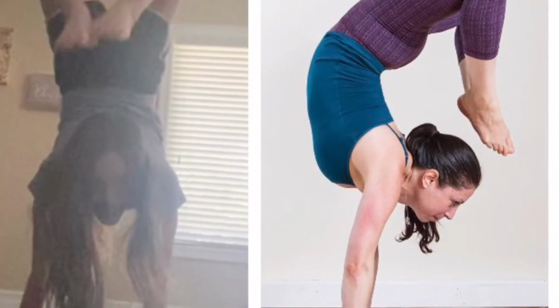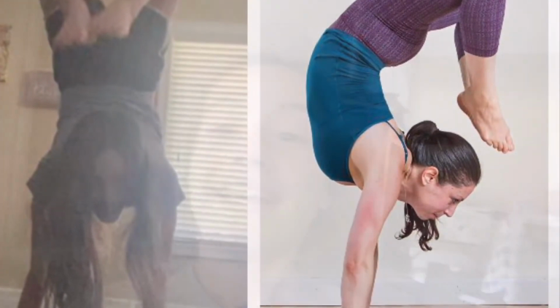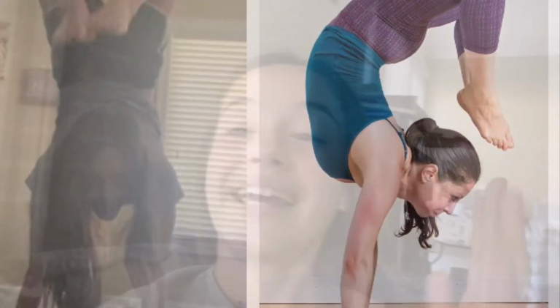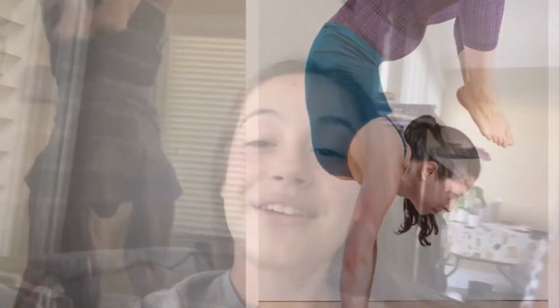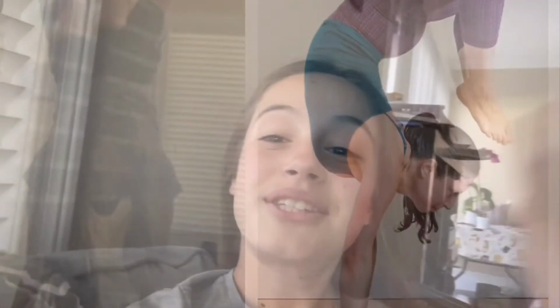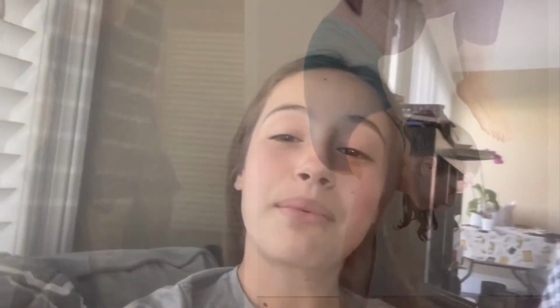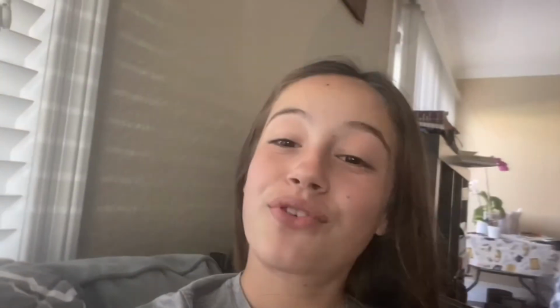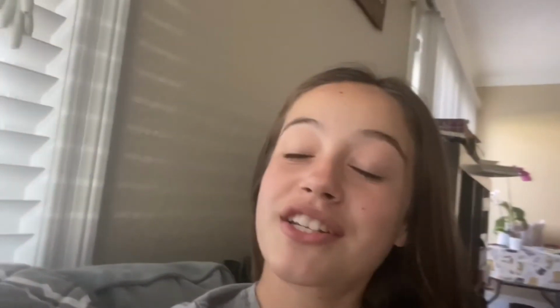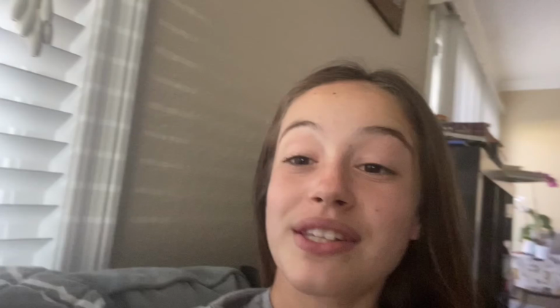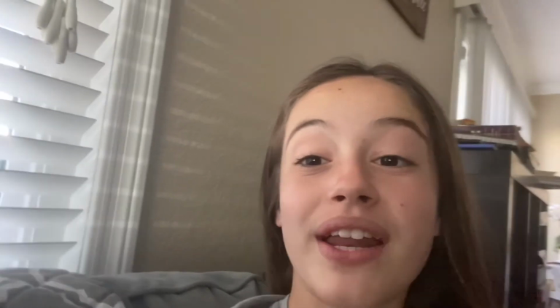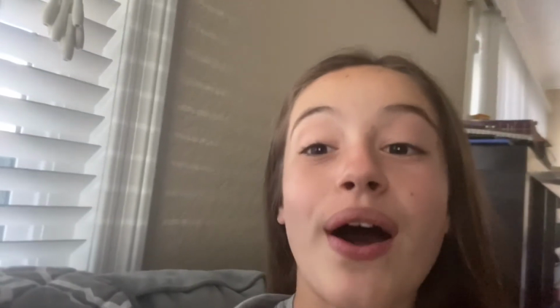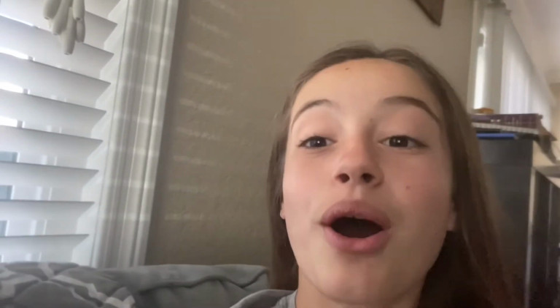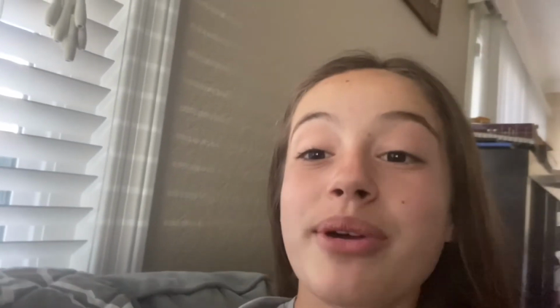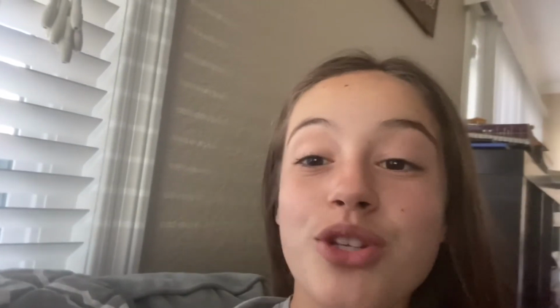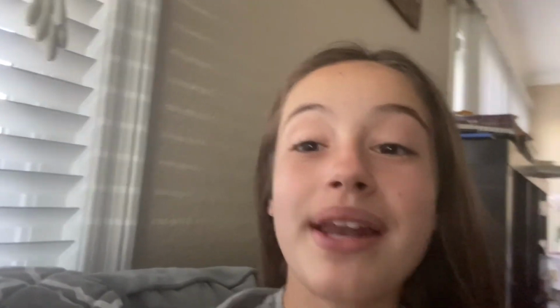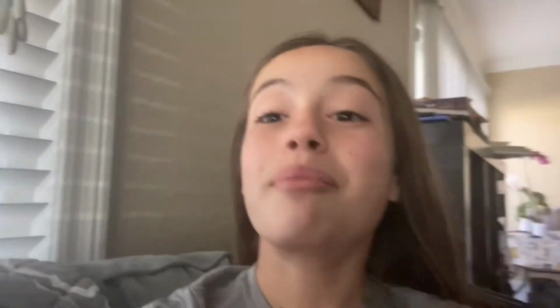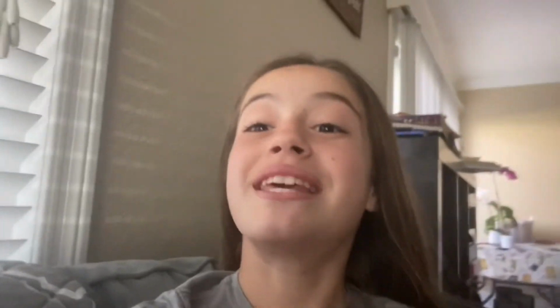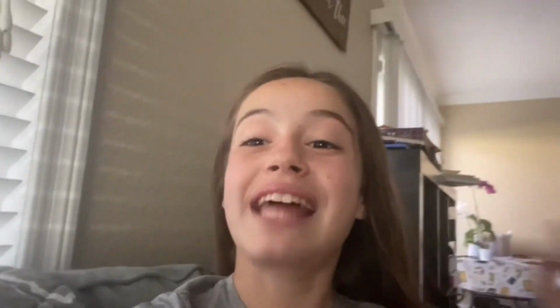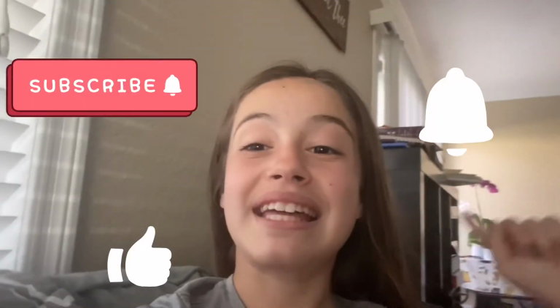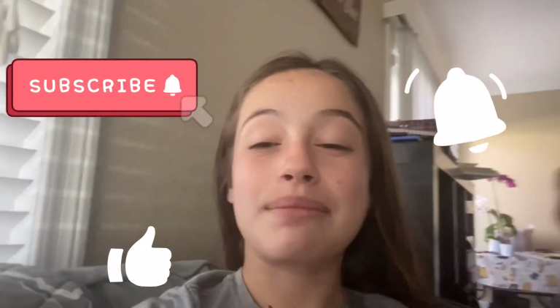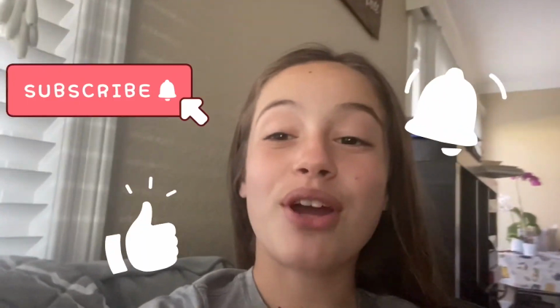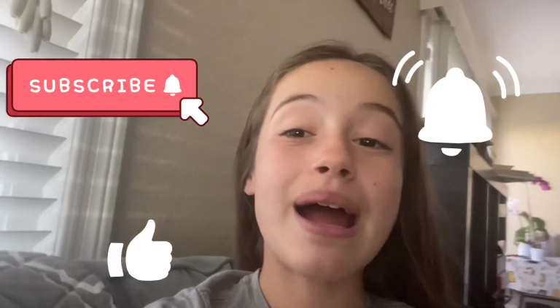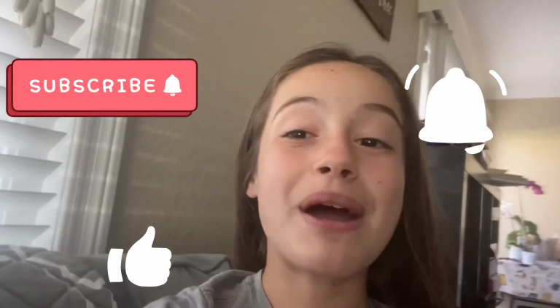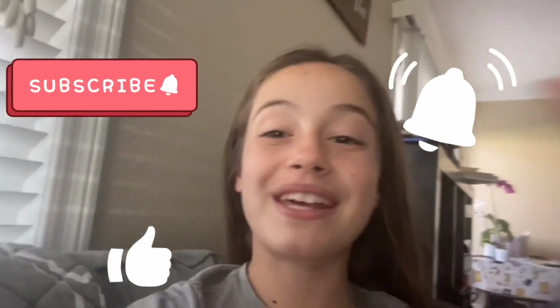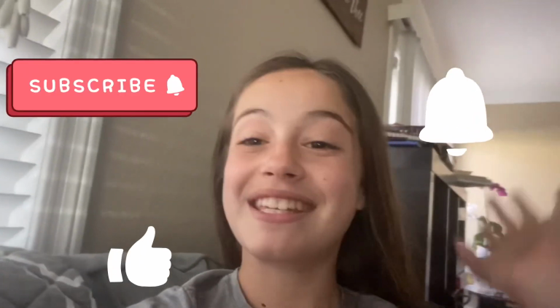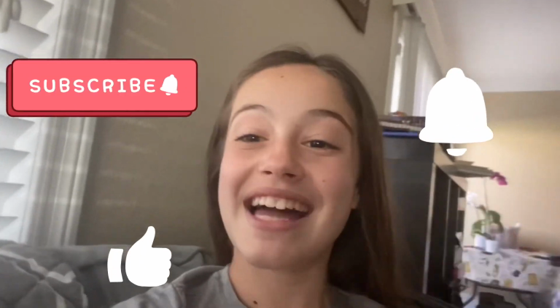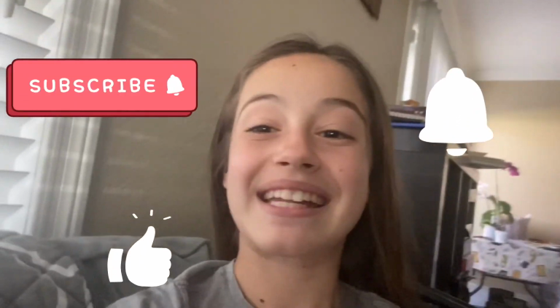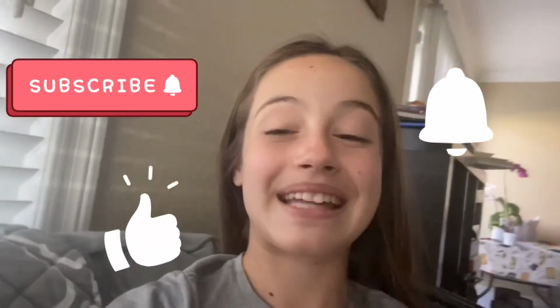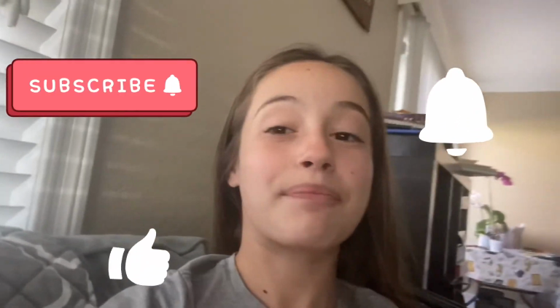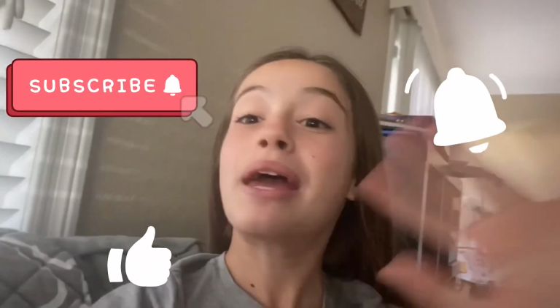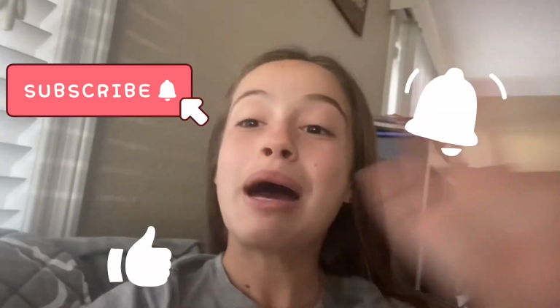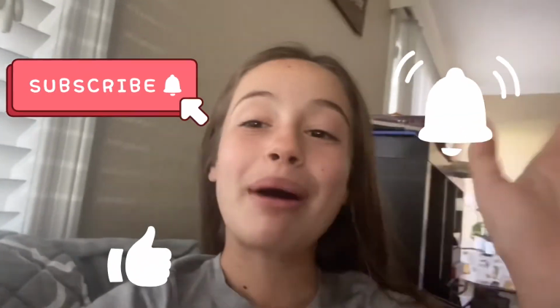Thank you so much for watching this video. I hope you enjoyed it. Please like and subscribe and I'll see you guys next time, bye!